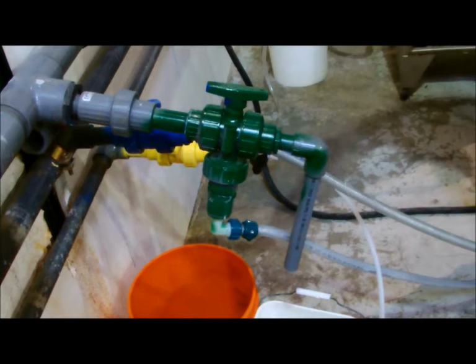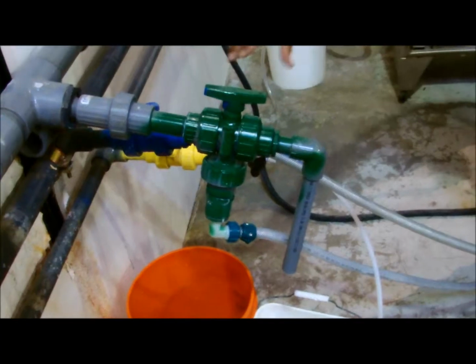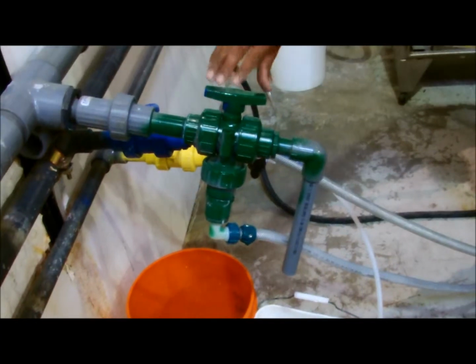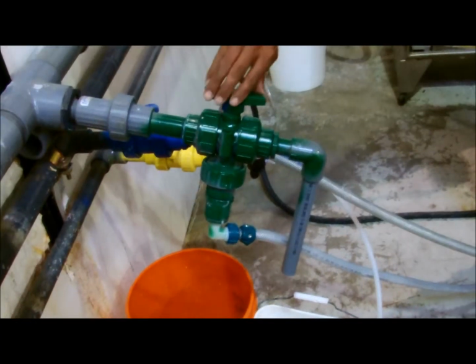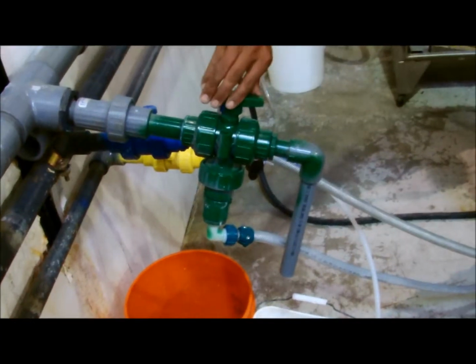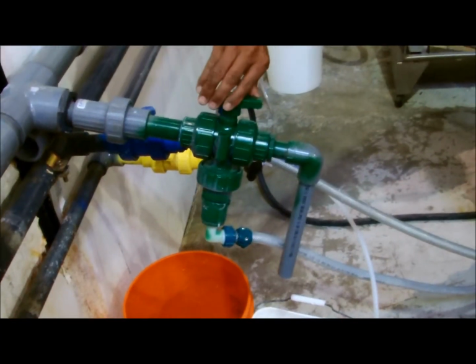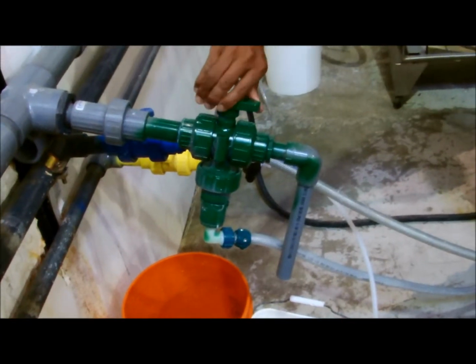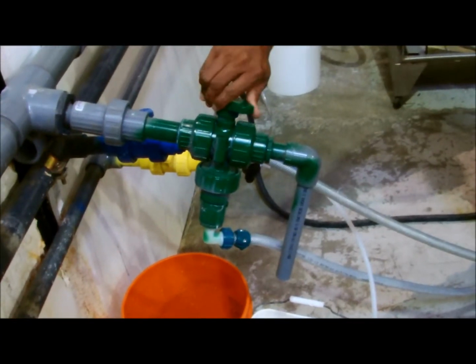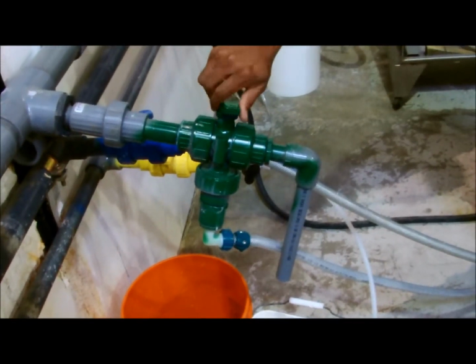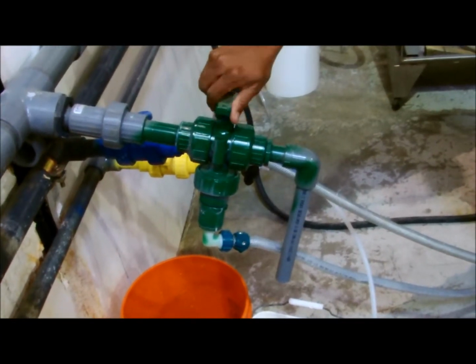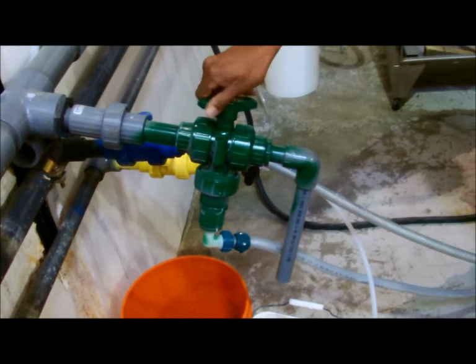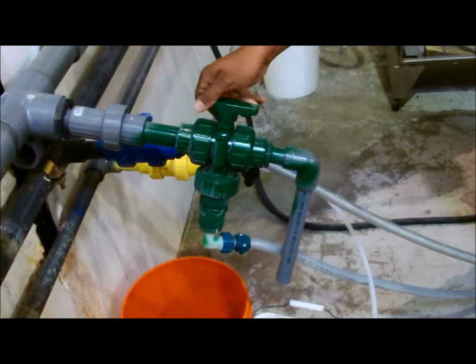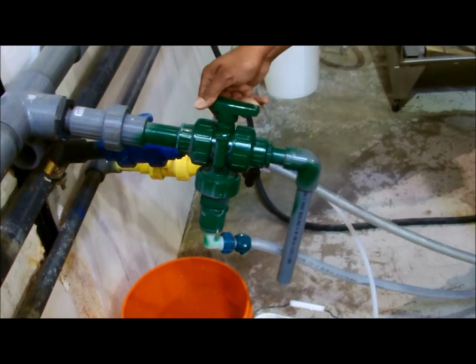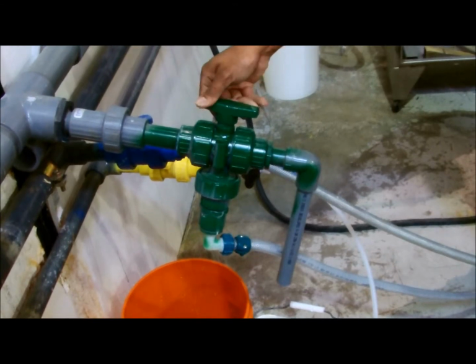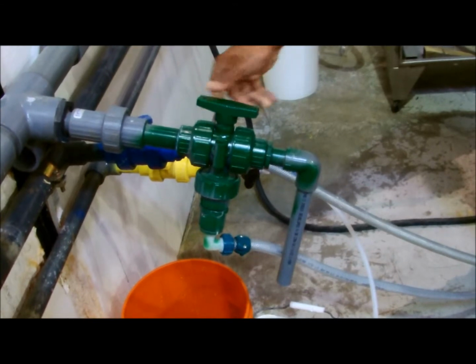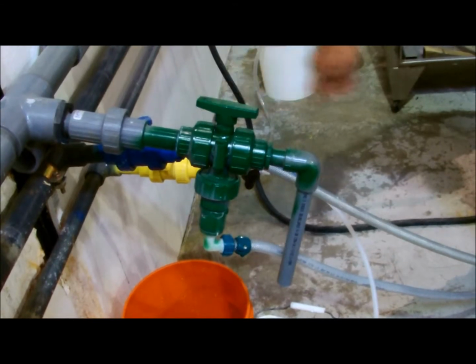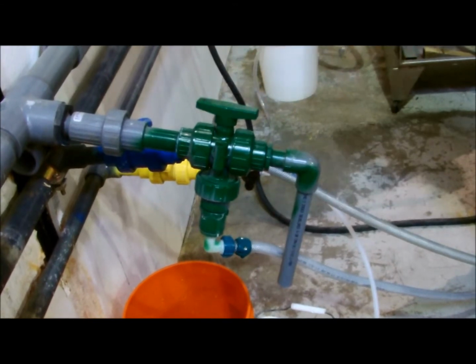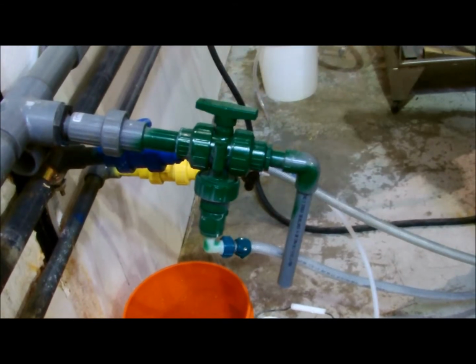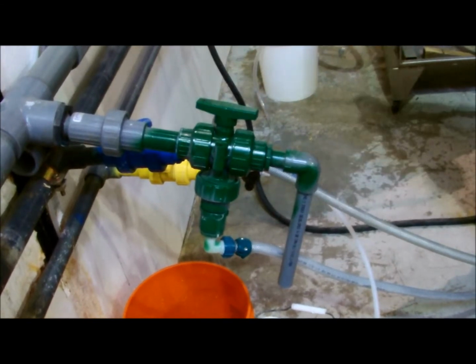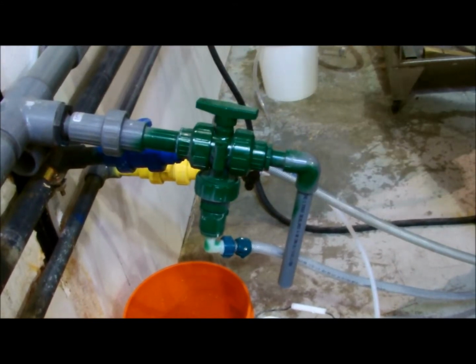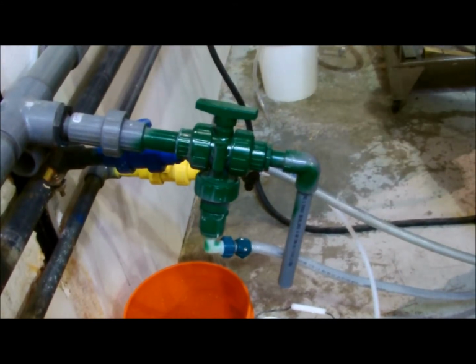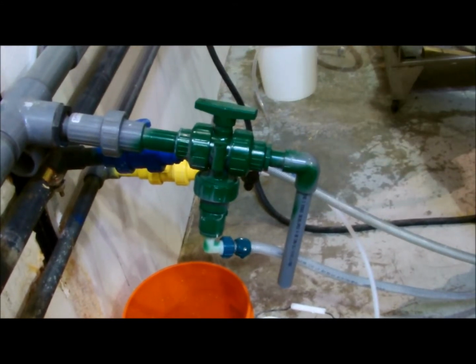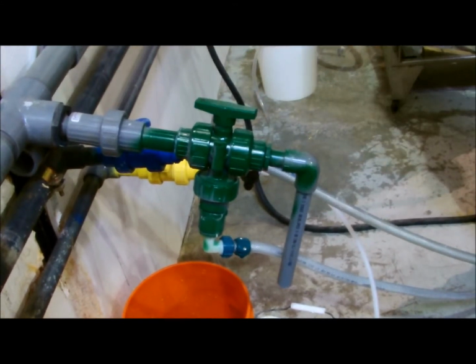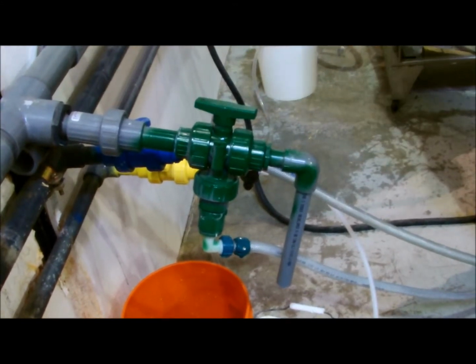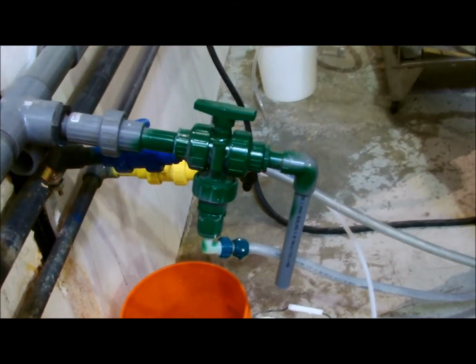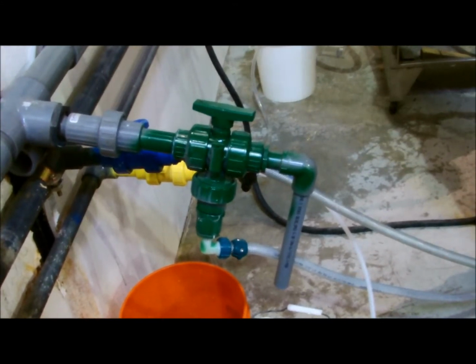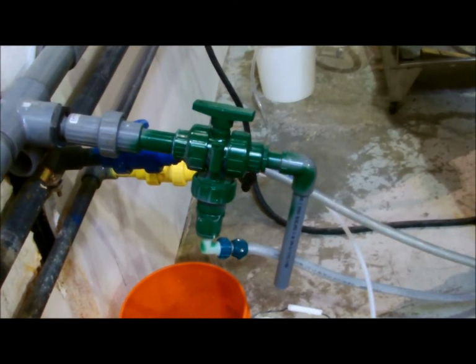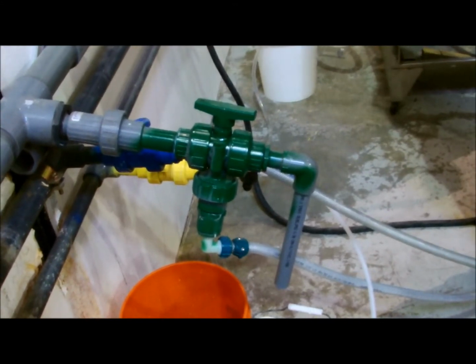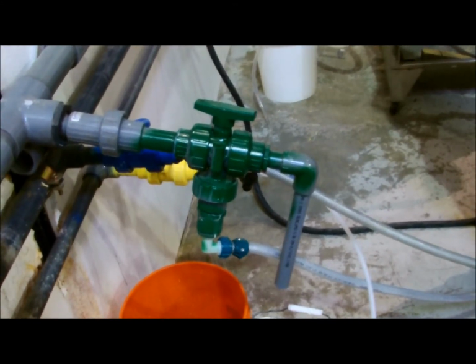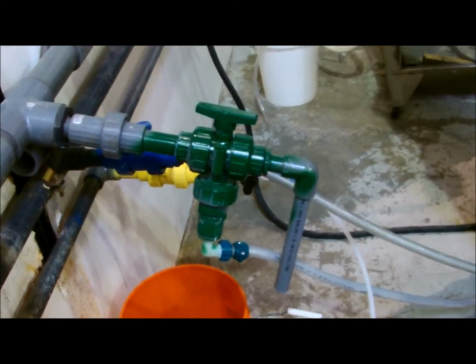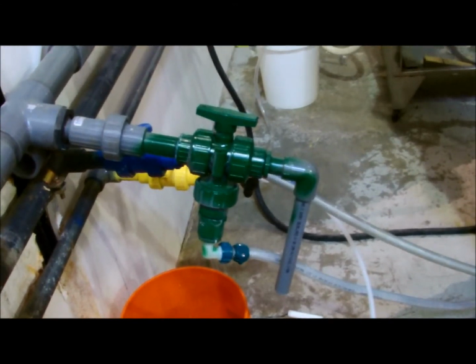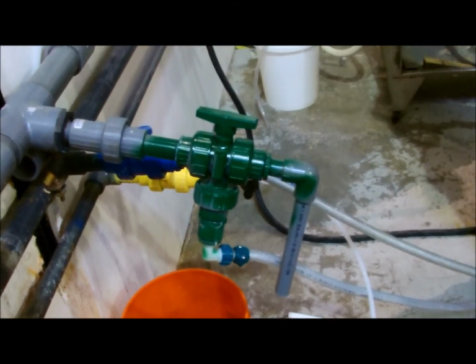Position the three-way valve on the oxidant discharge line to the tank position.